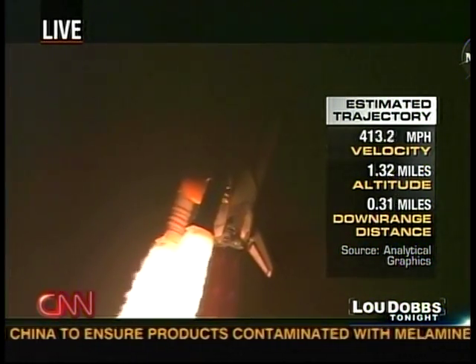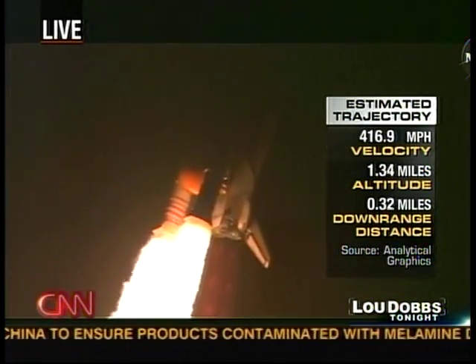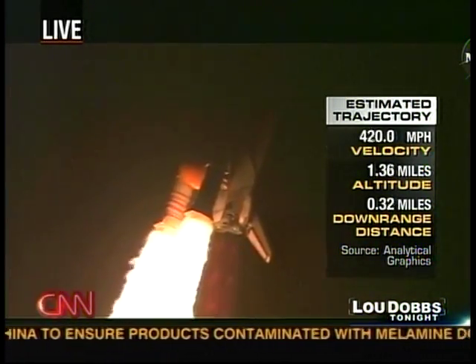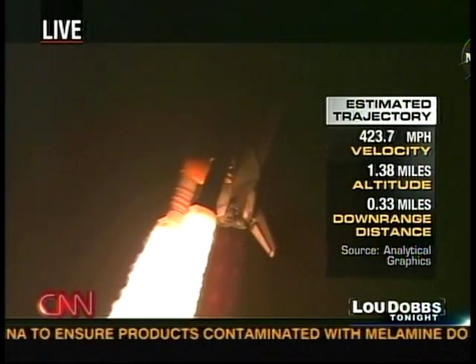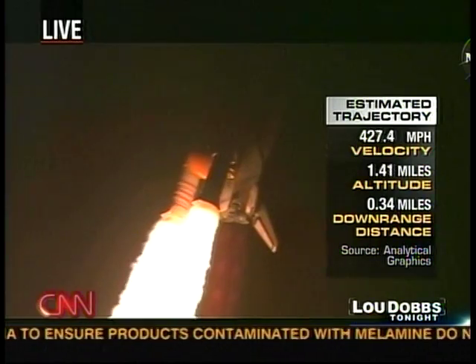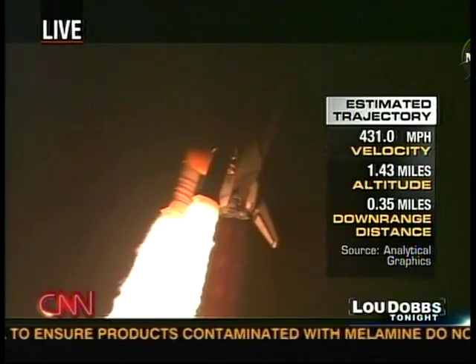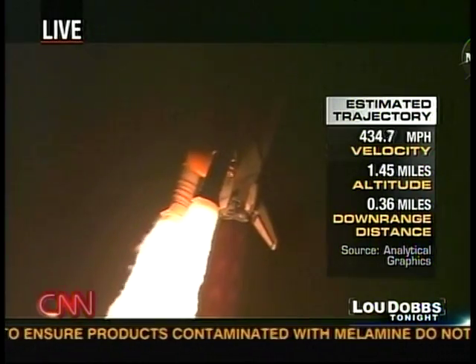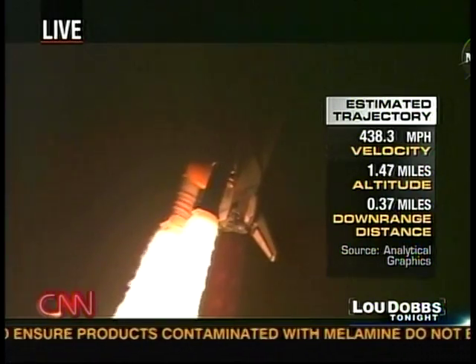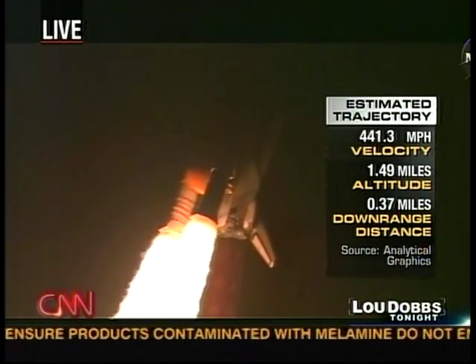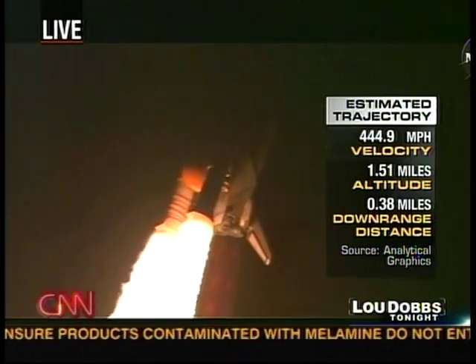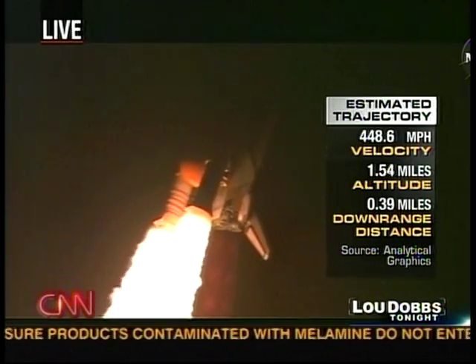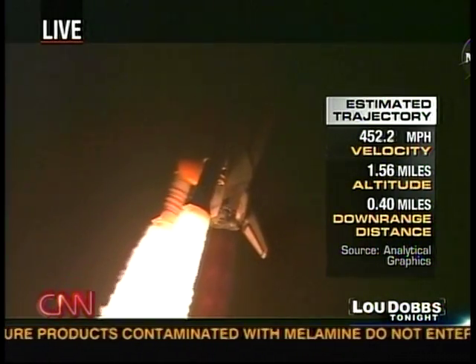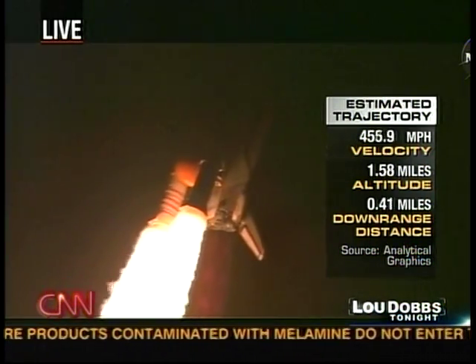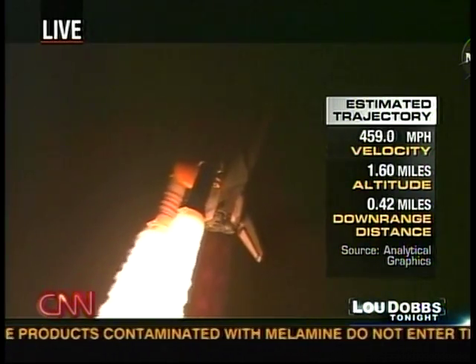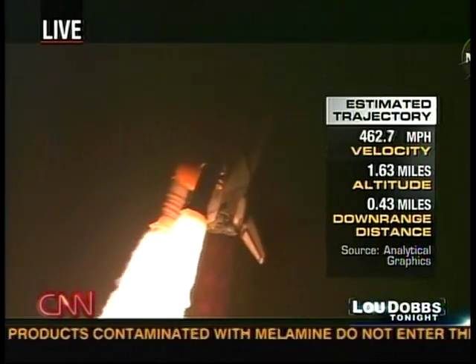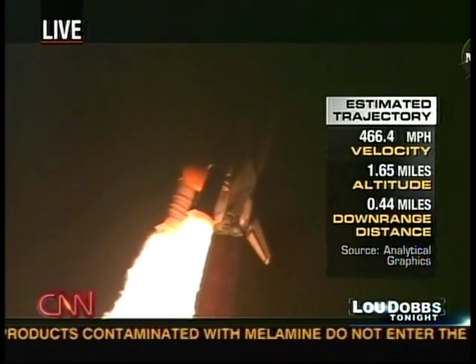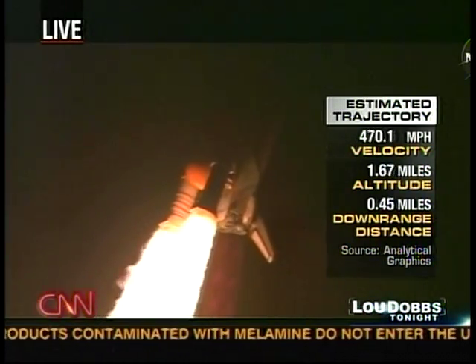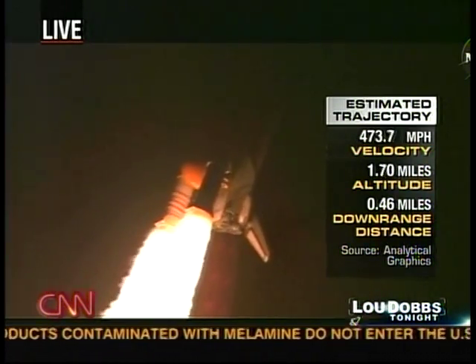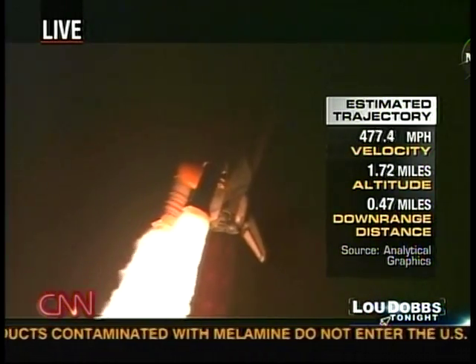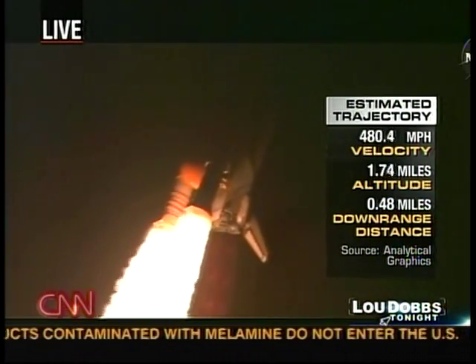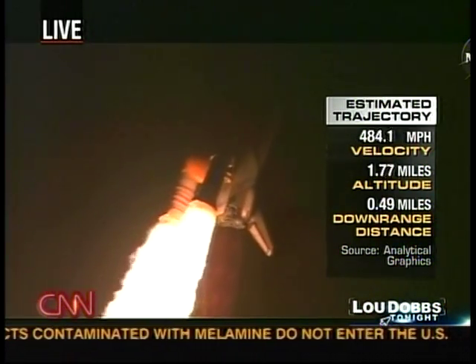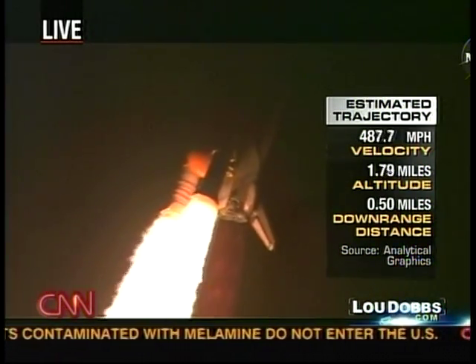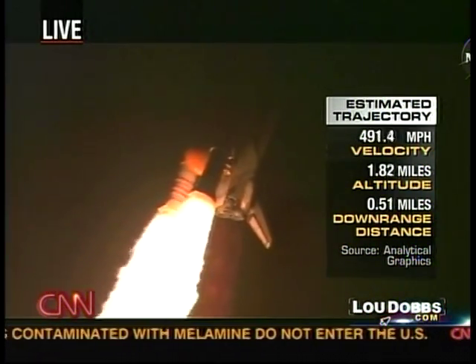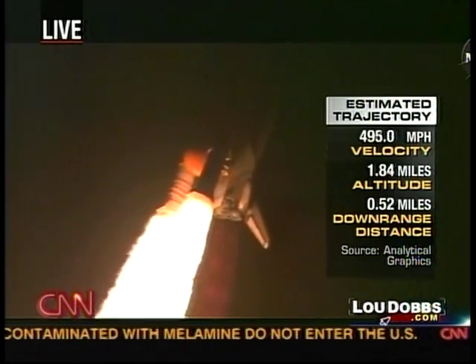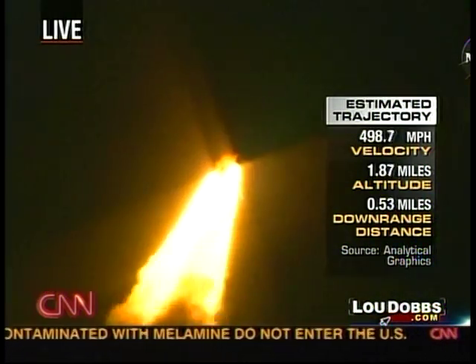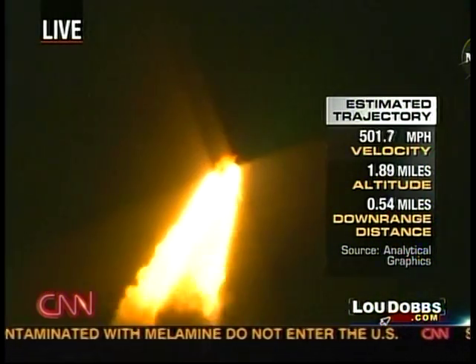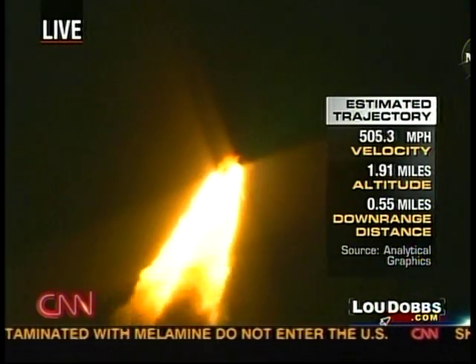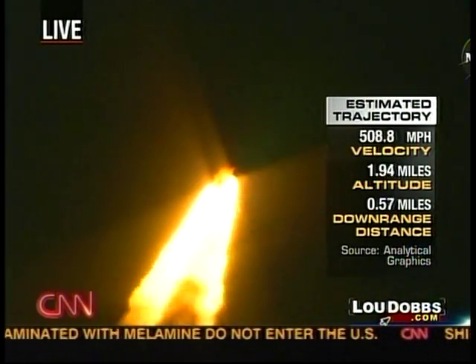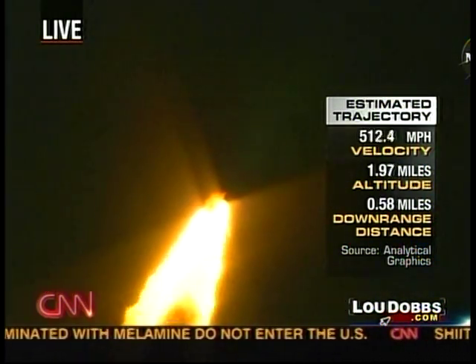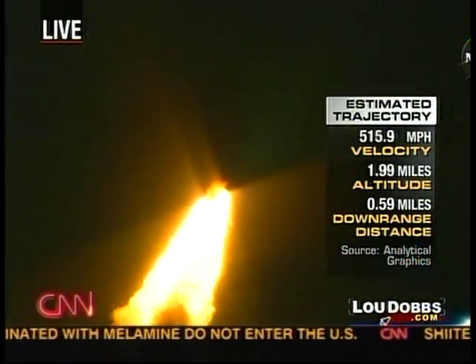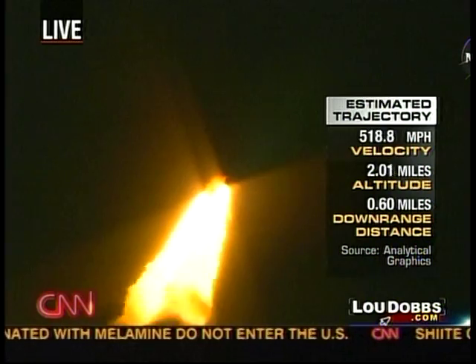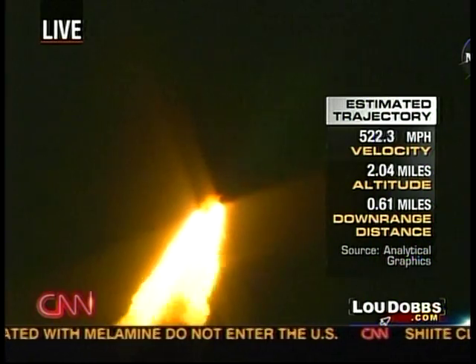Speed 1,000 miles an hour. Altitude, one mile. Downrange distance, 6.5 miles from Kennedy Space Center.